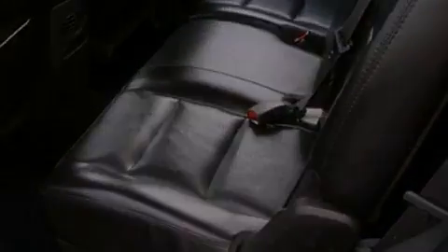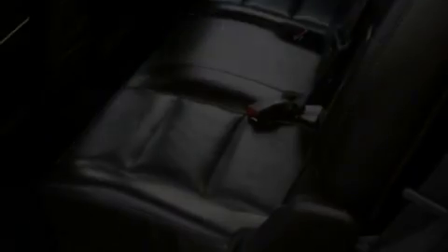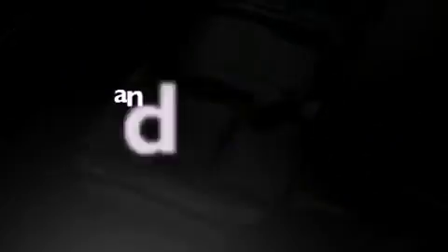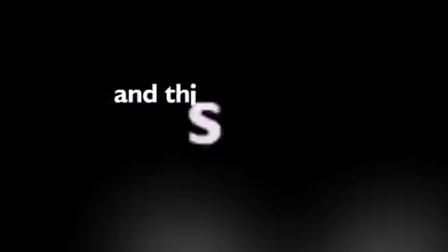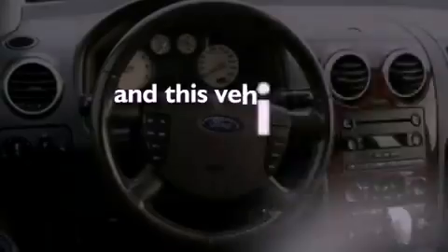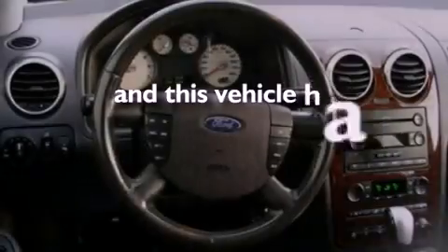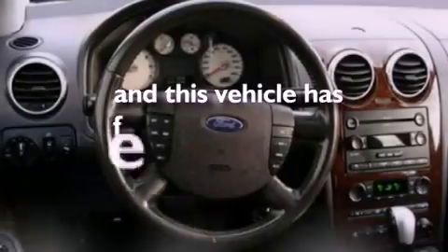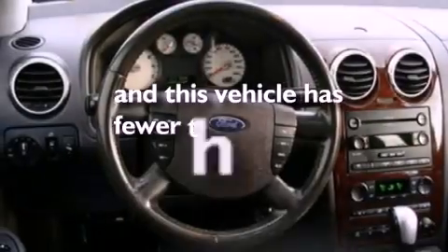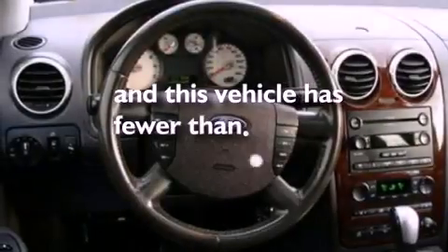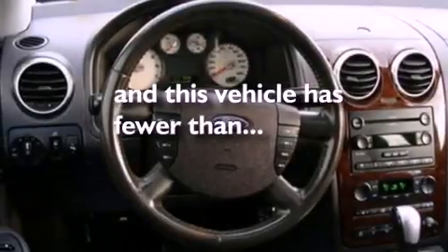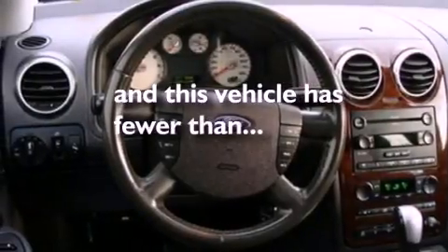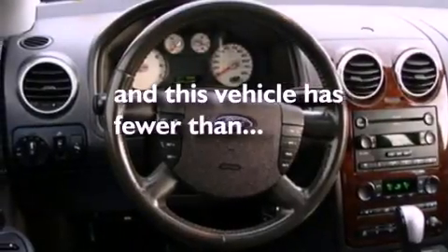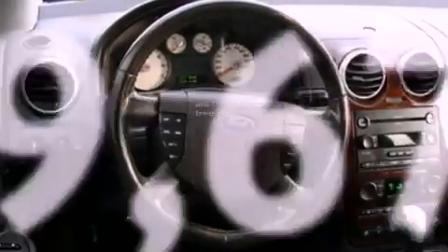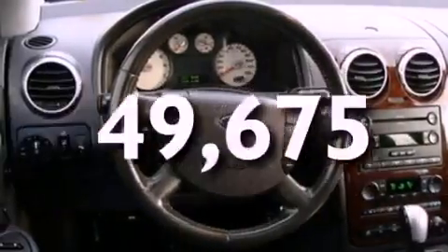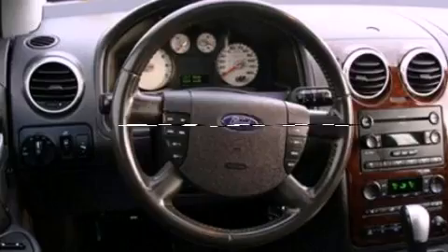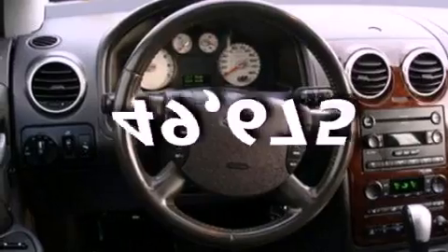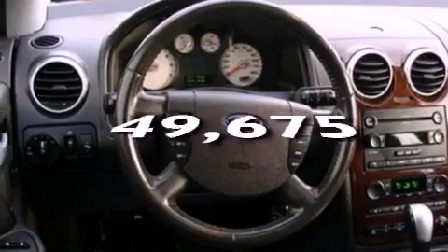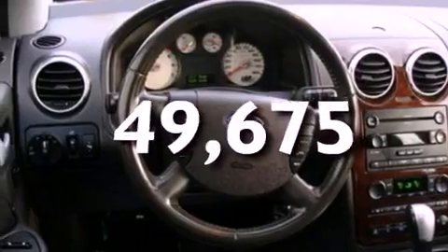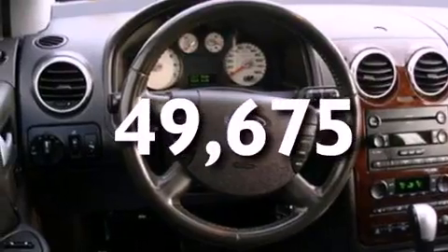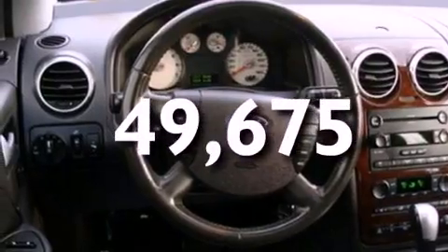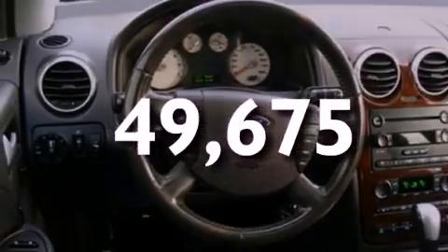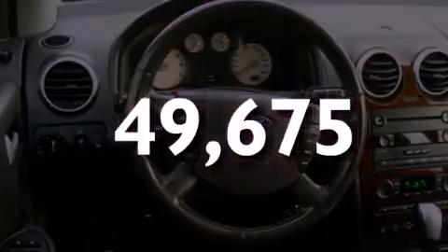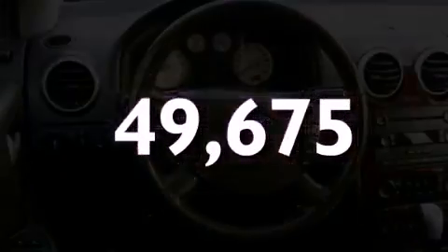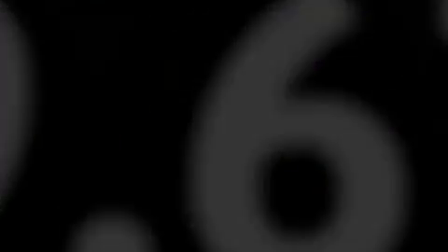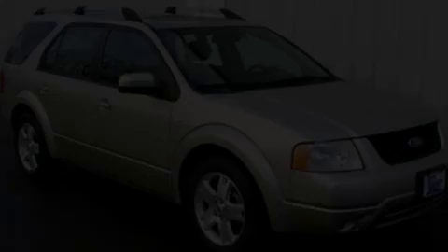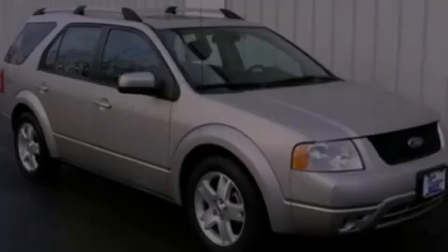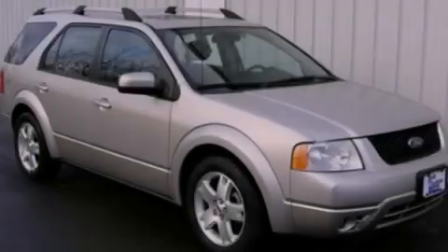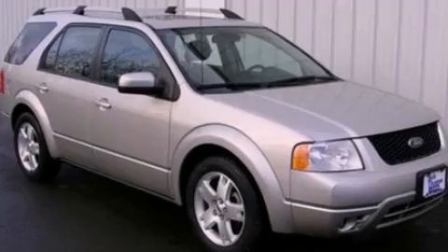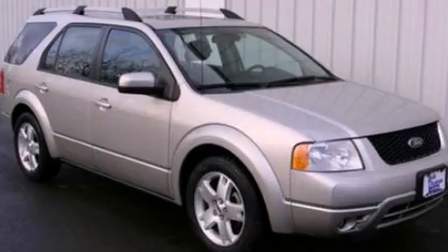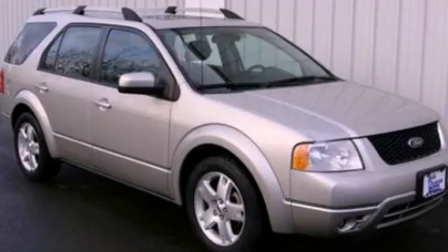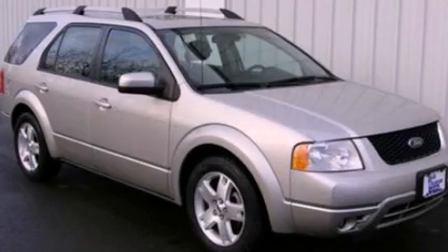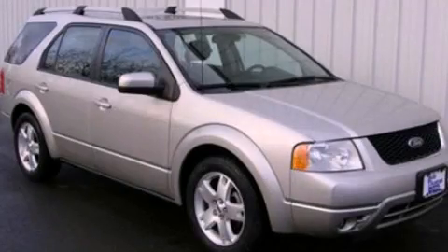And this vehicle has fewer than 50,000 miles on the odometer. Call or visit us right now and arrange your test drive today.